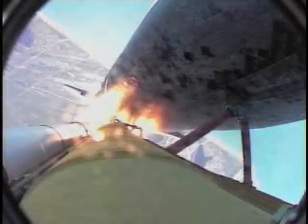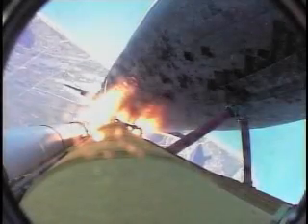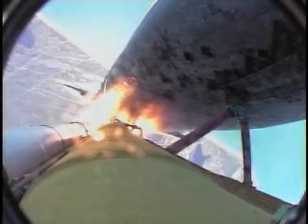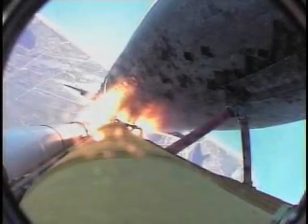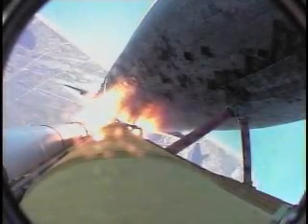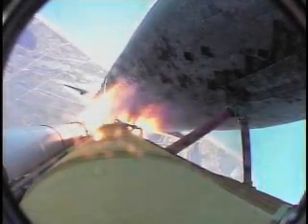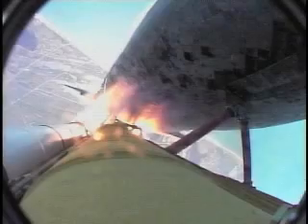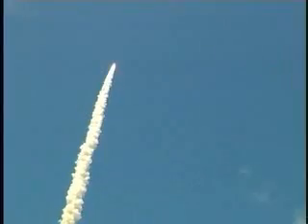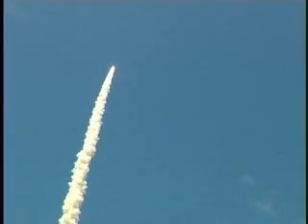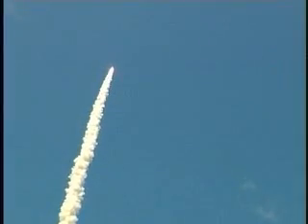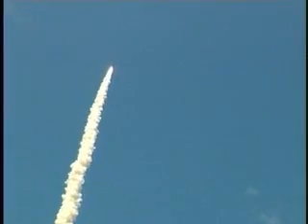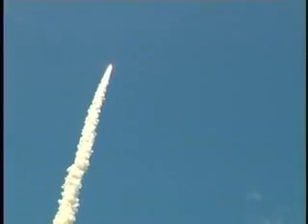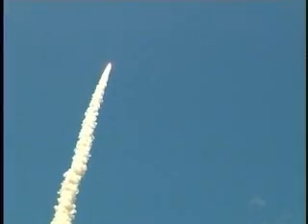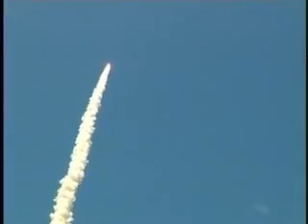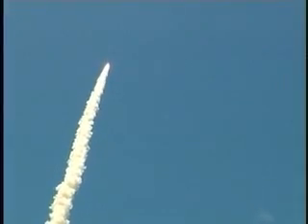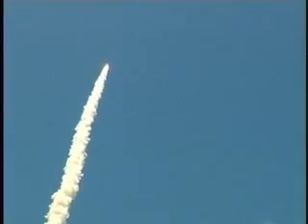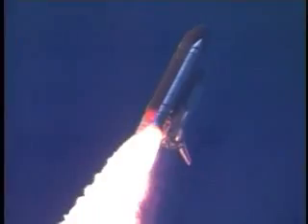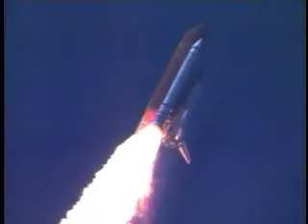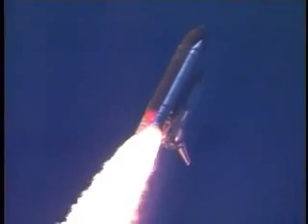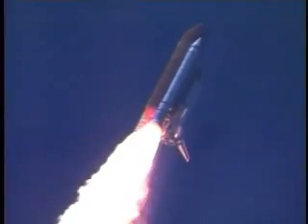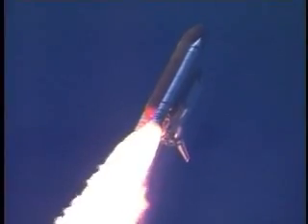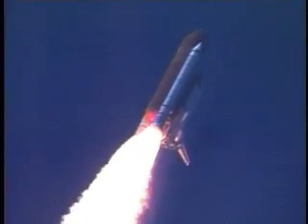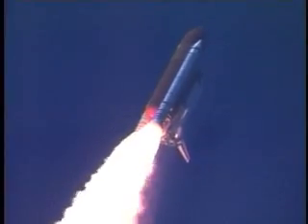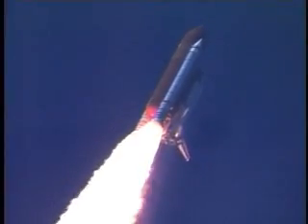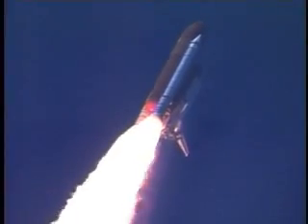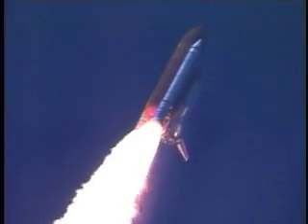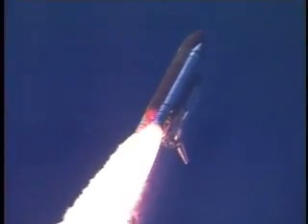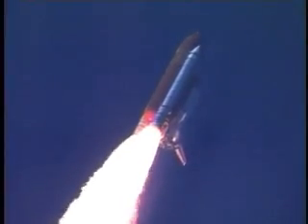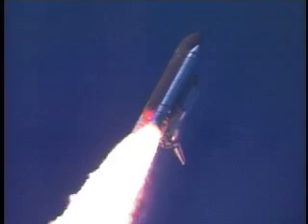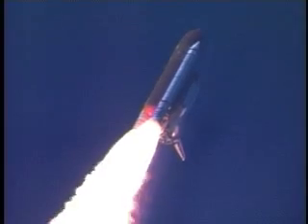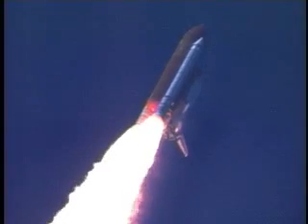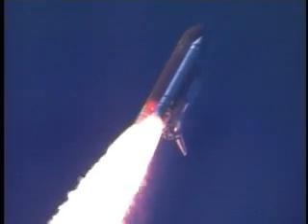Discovery's three liquid fuel main engines now throttle back to 67% of rated performance, reducing the stress on the shuttle as it breaks through the sound barrier.